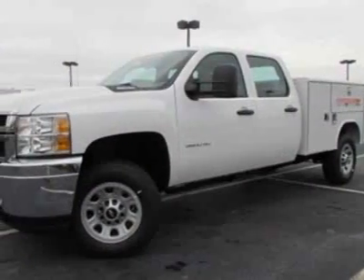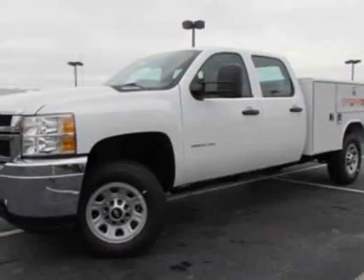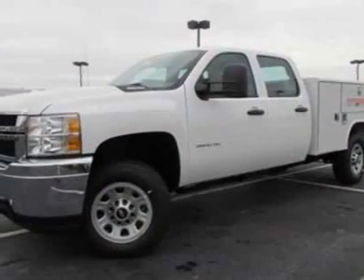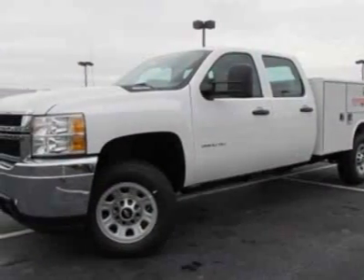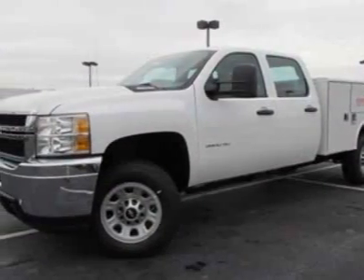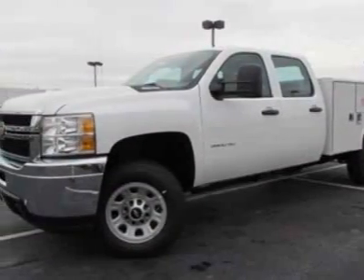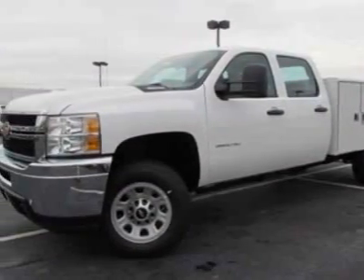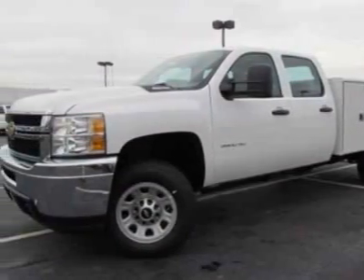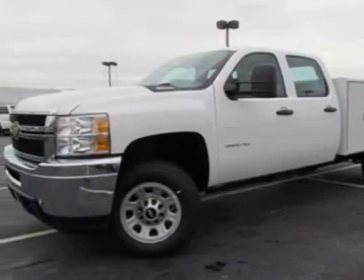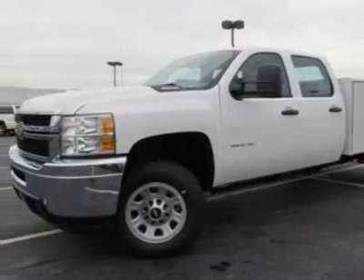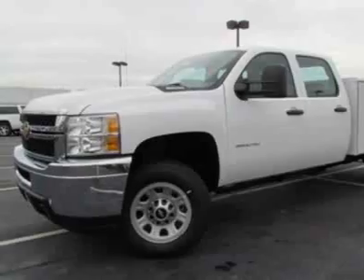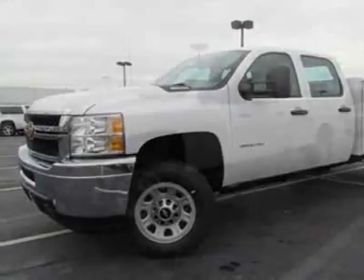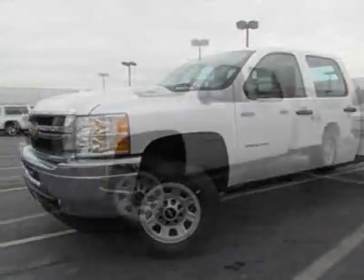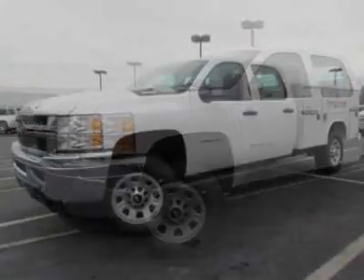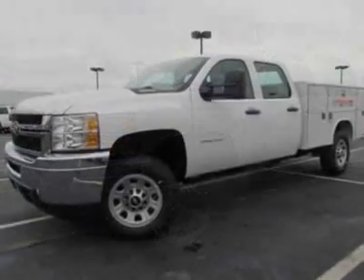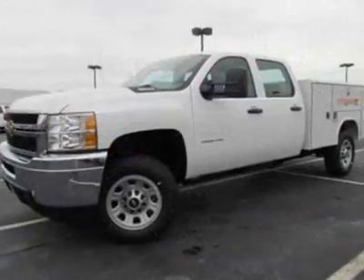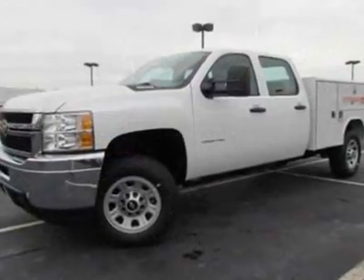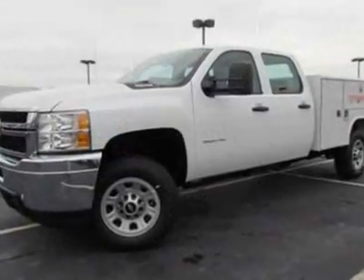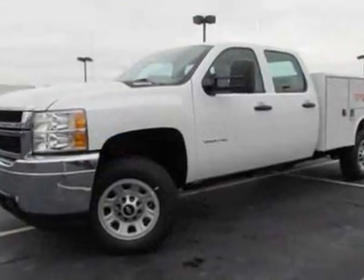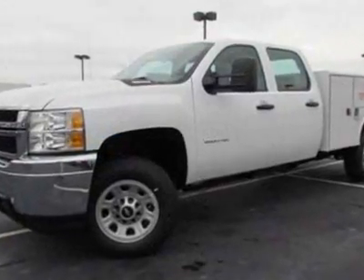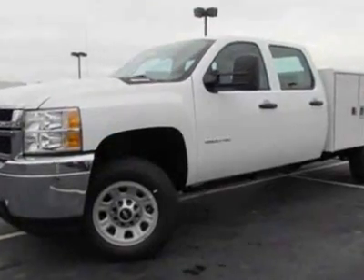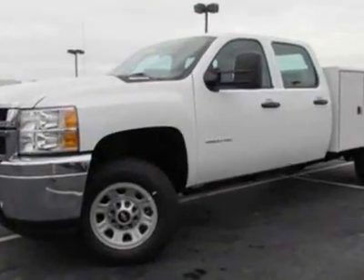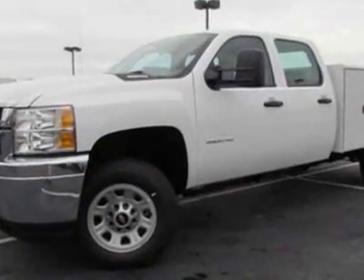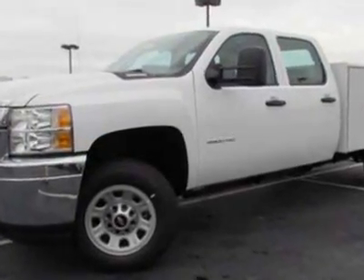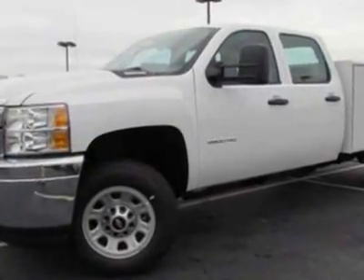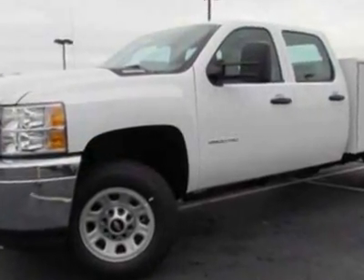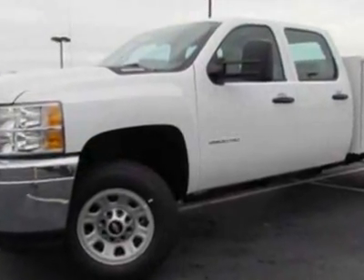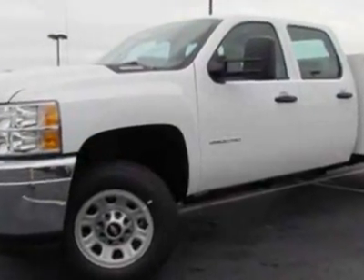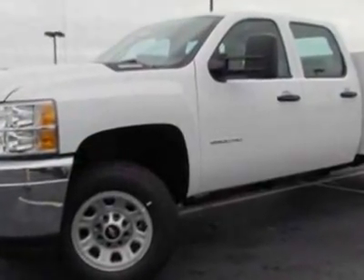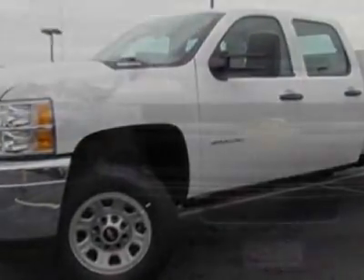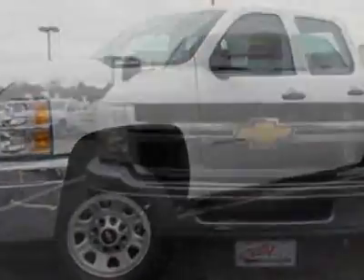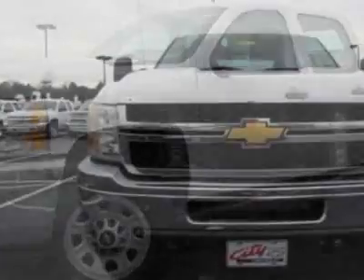Tires: LT 265-70R18E All Terrain, Black Wall. Pickup Box Delete.